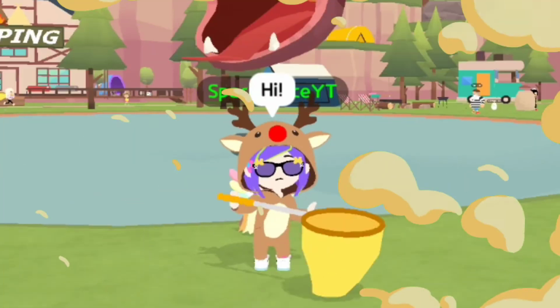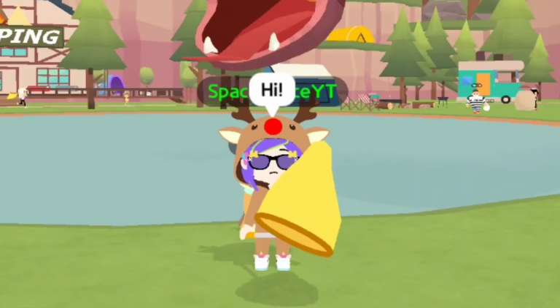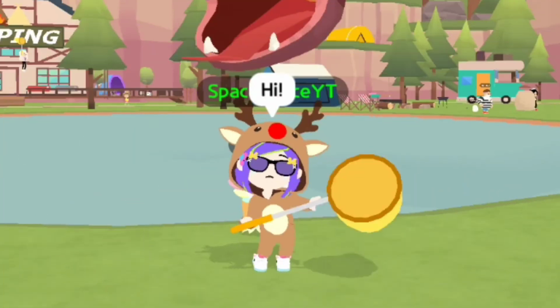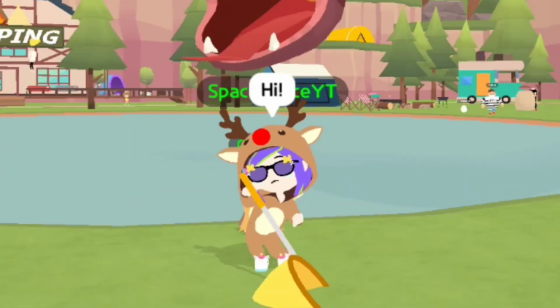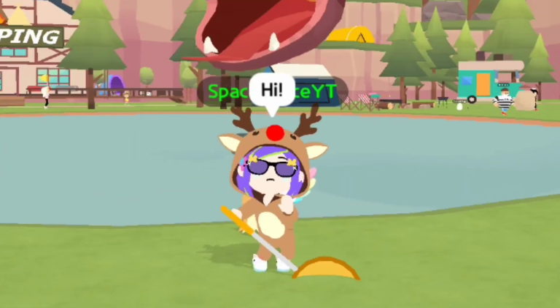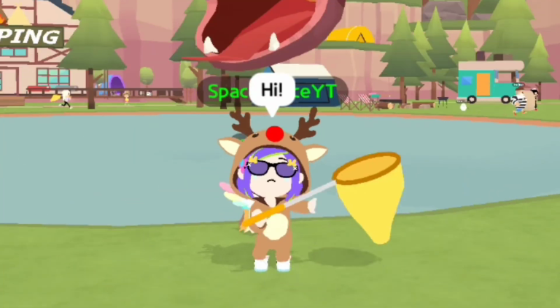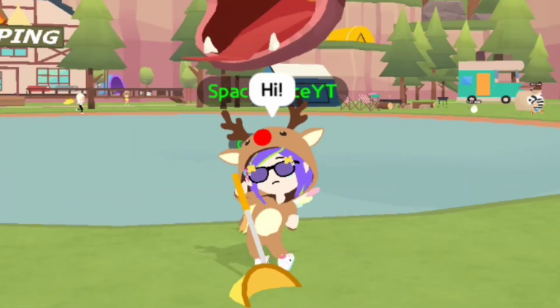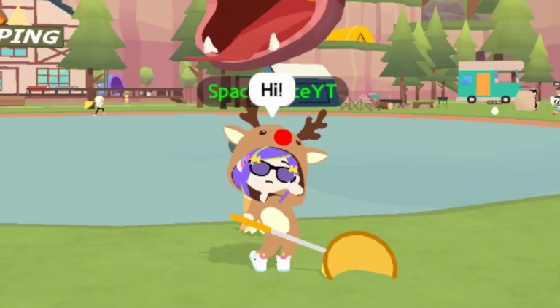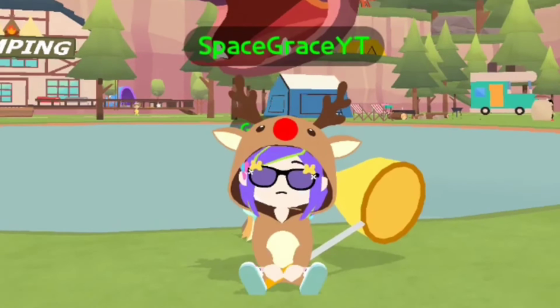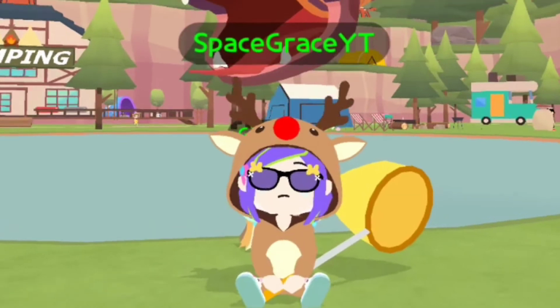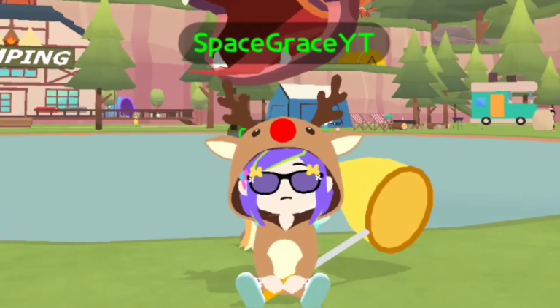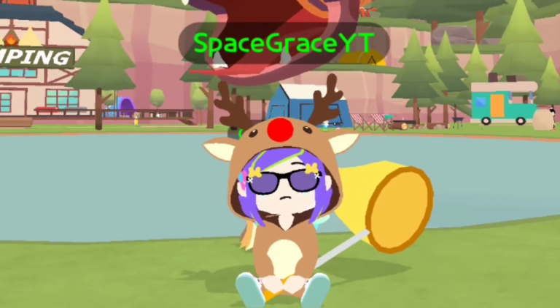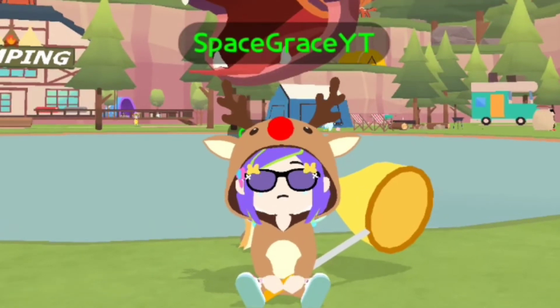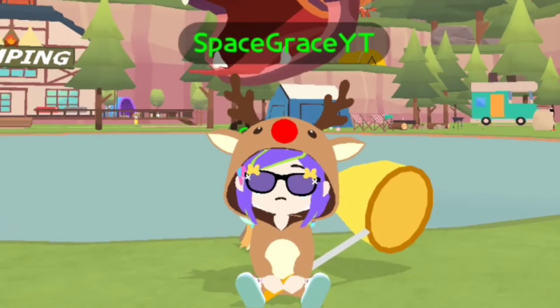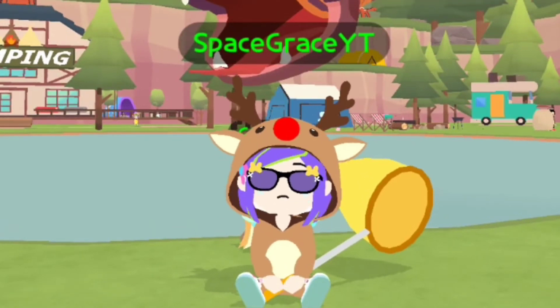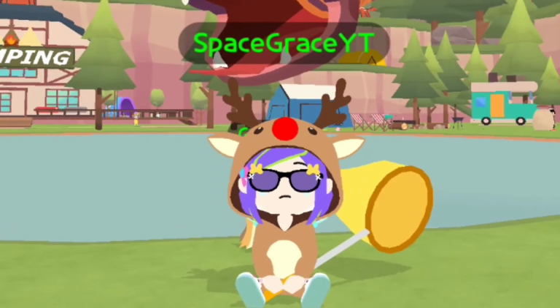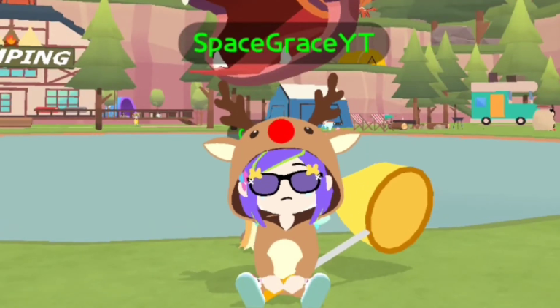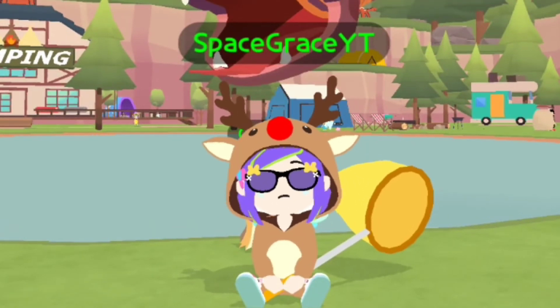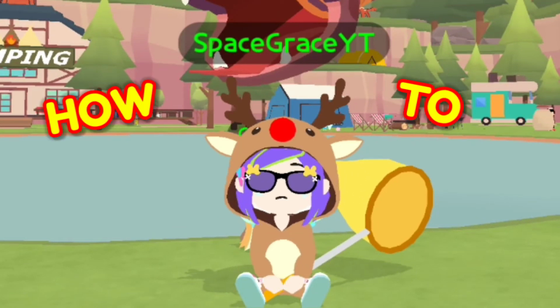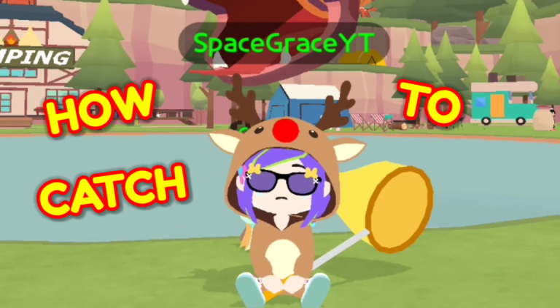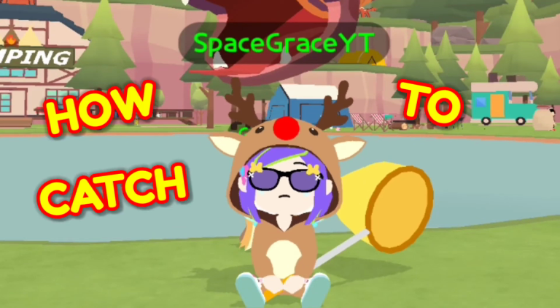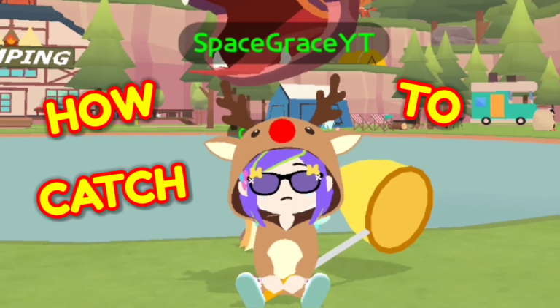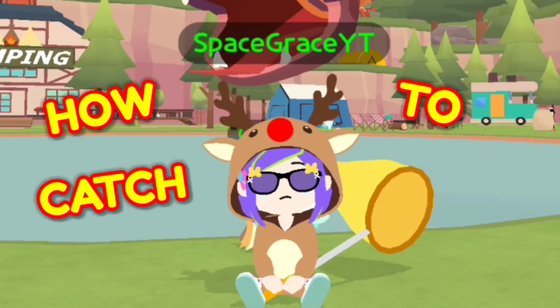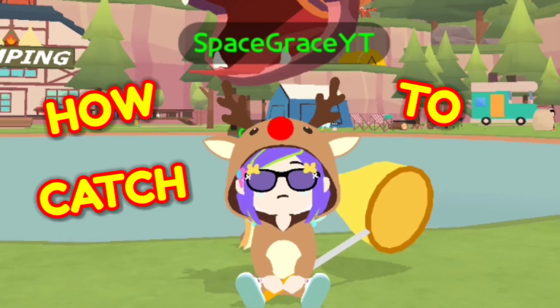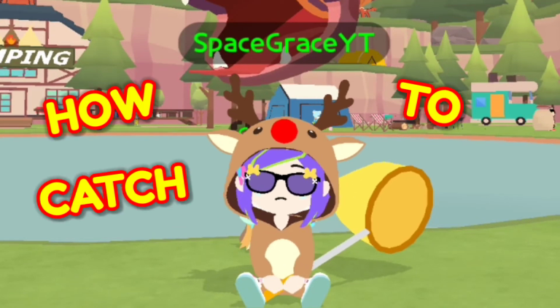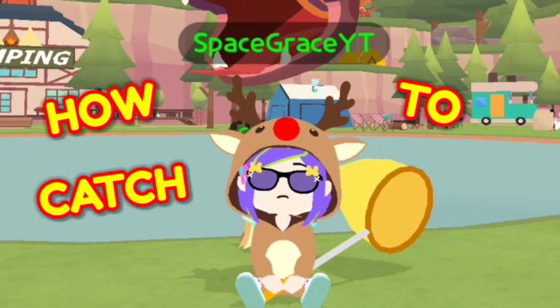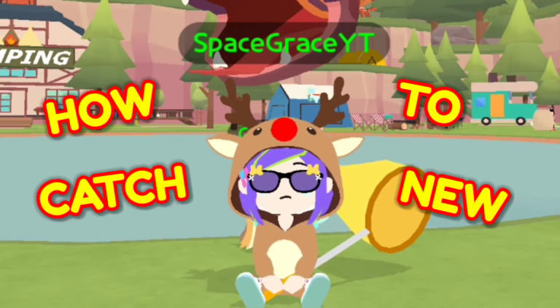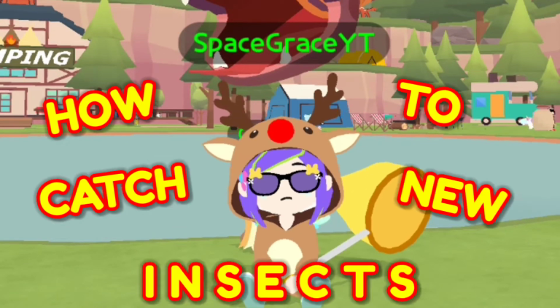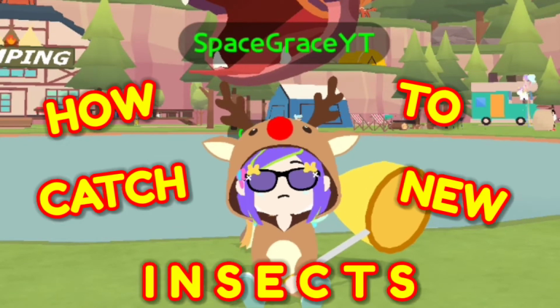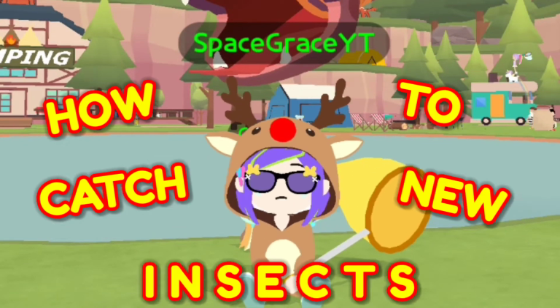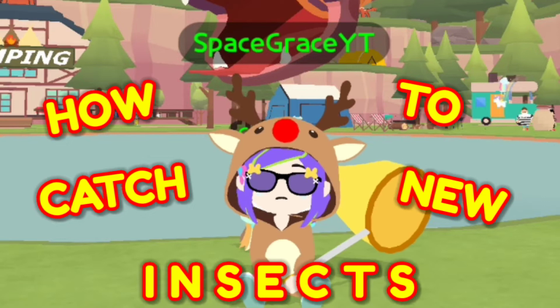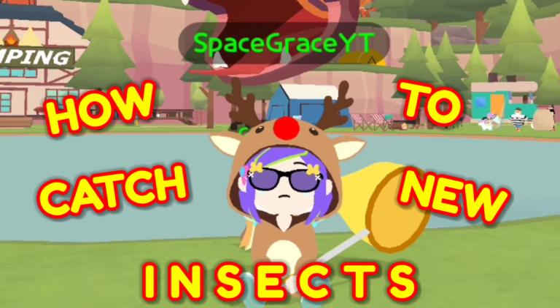Hey Playmates! So for today's video, I'm gonna show you how to catch Play Together new insects.